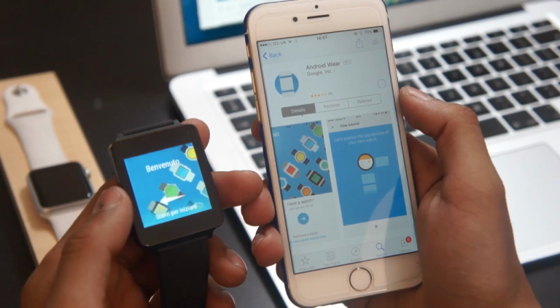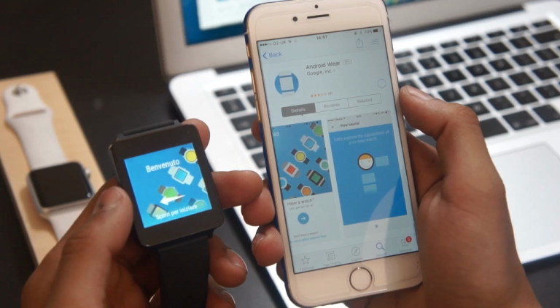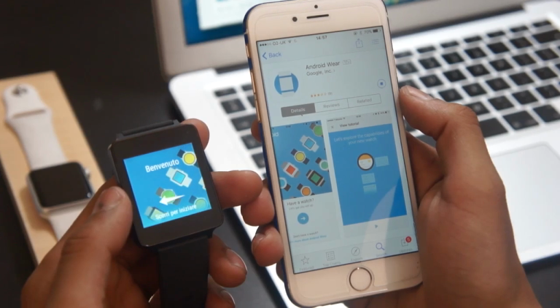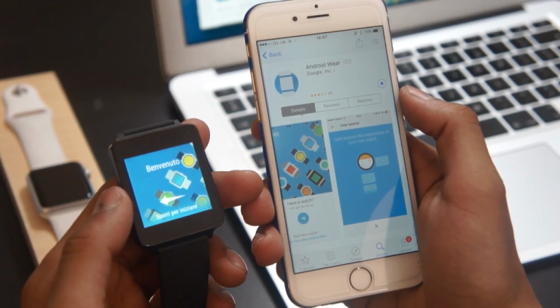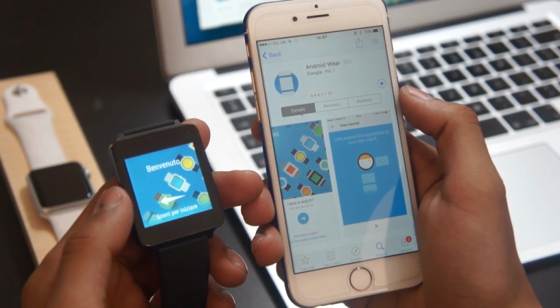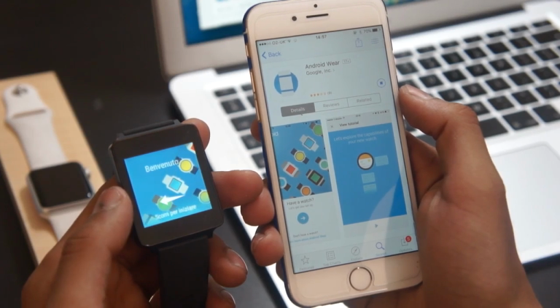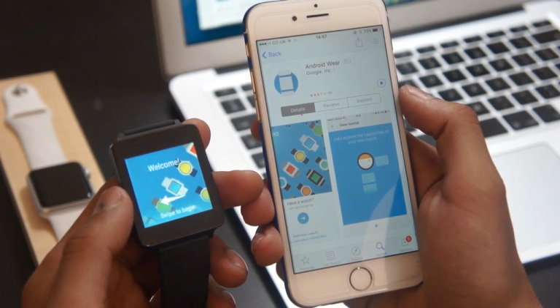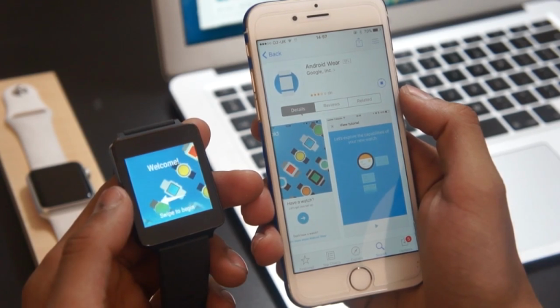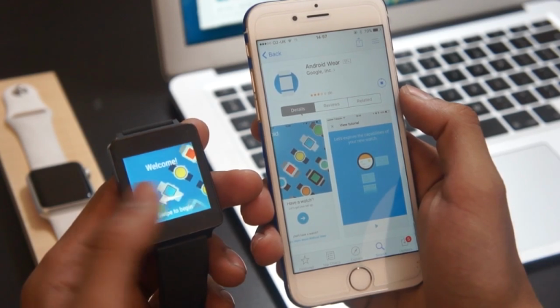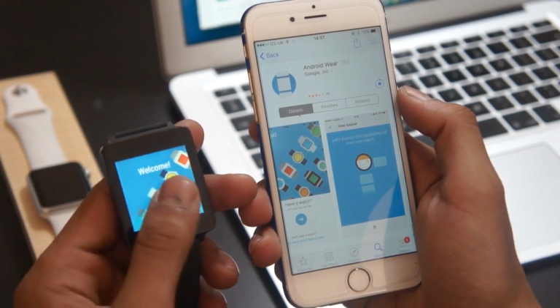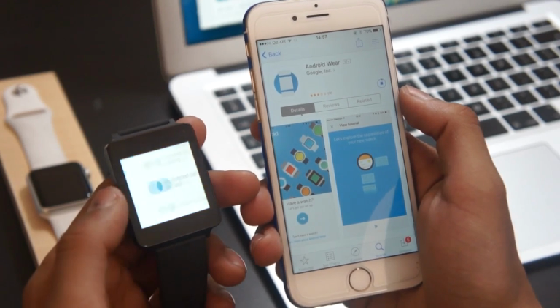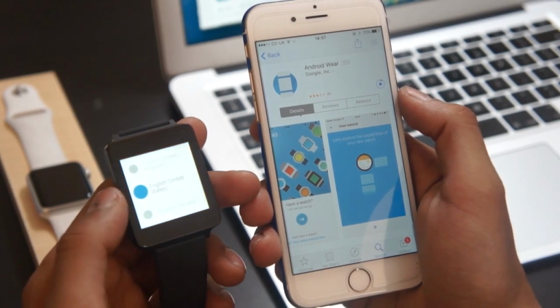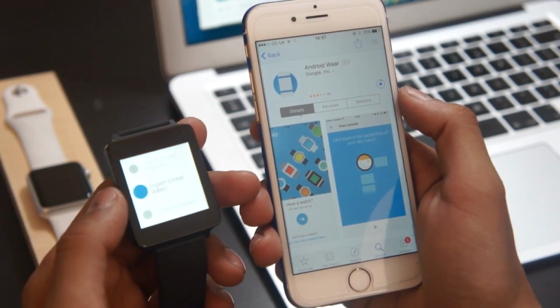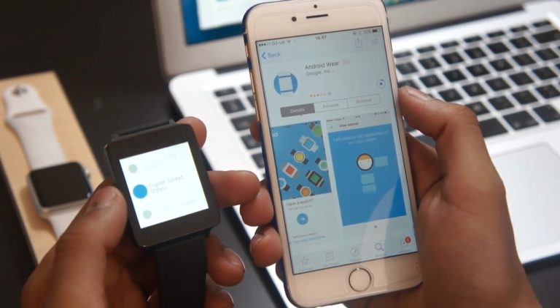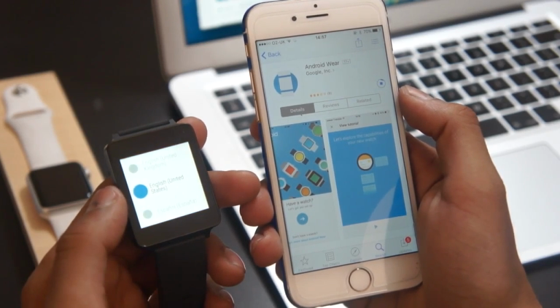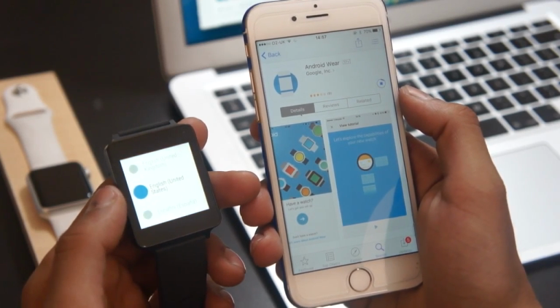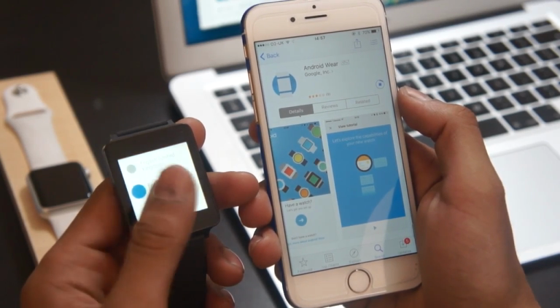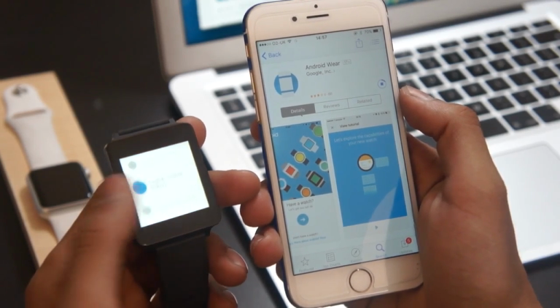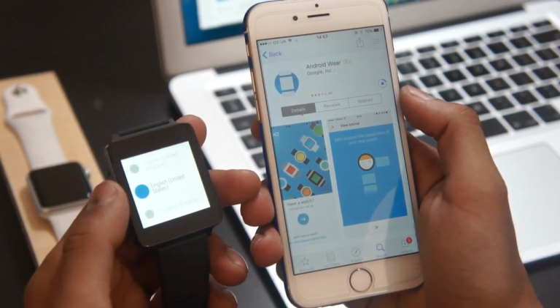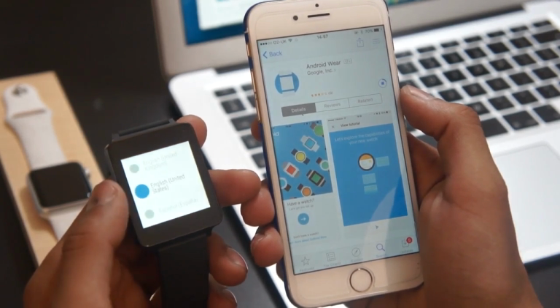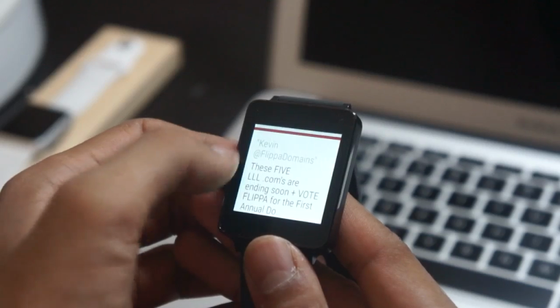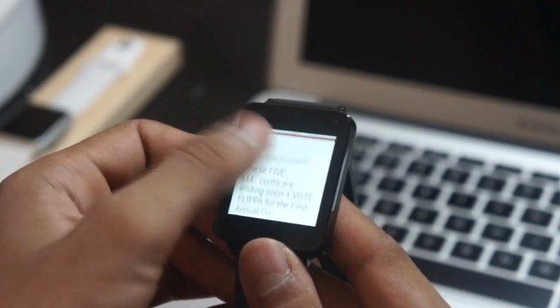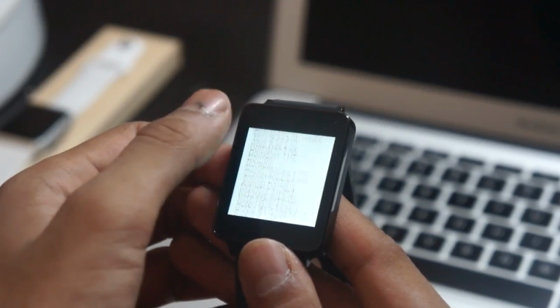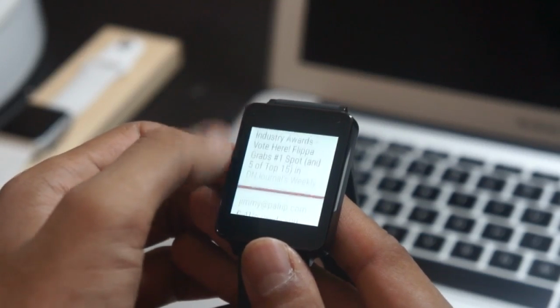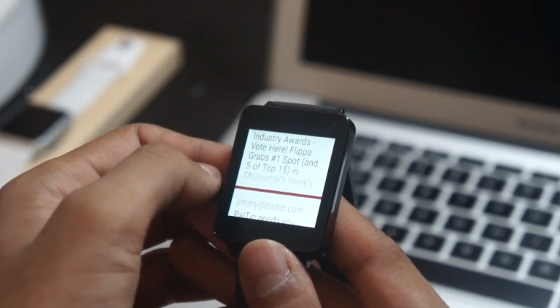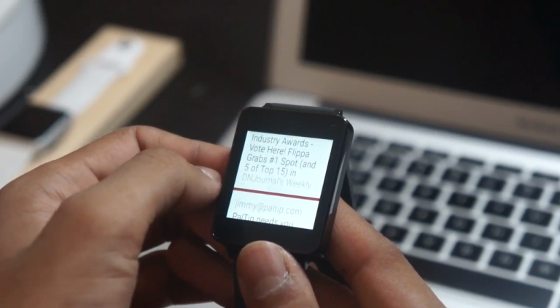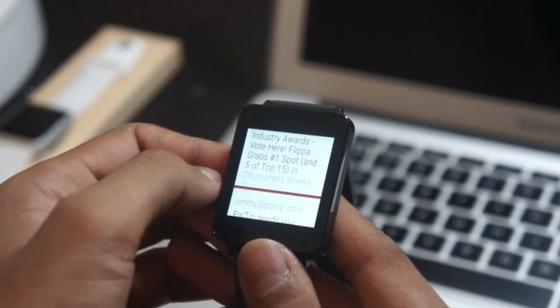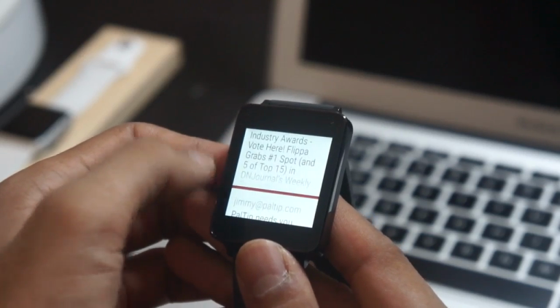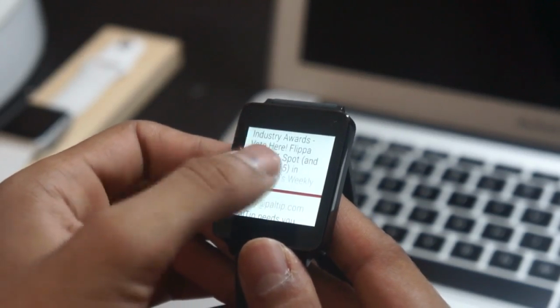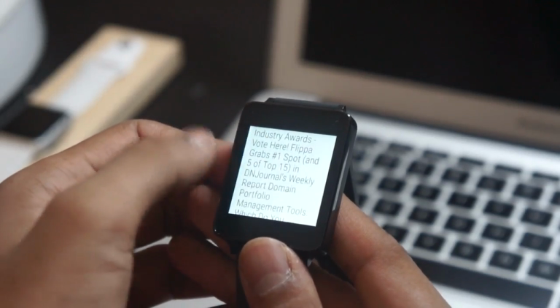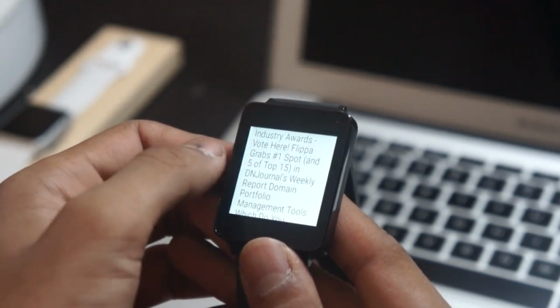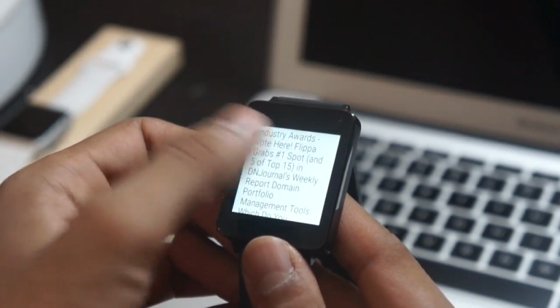This is kind of interesting — iPhone users now have more options for smartwatches, so how will it affect Apple sales? Let us know what you think about it in the comment section down below.